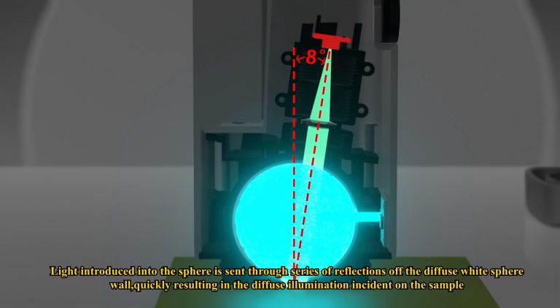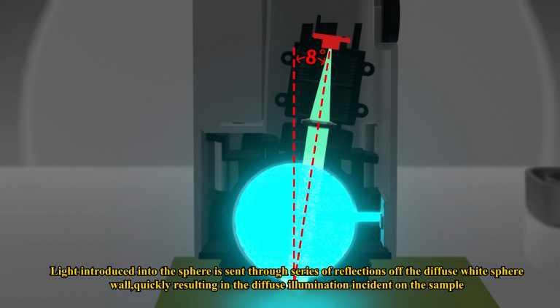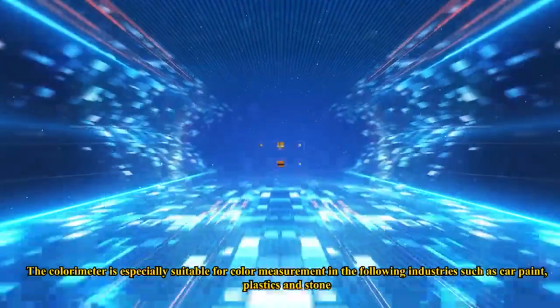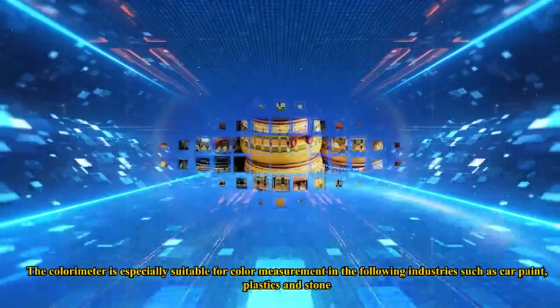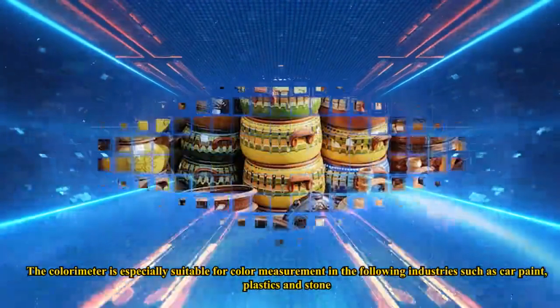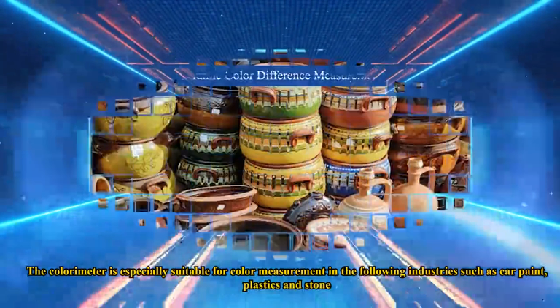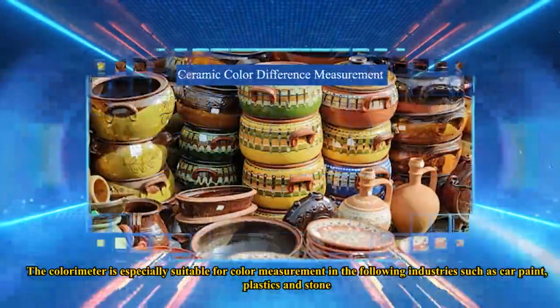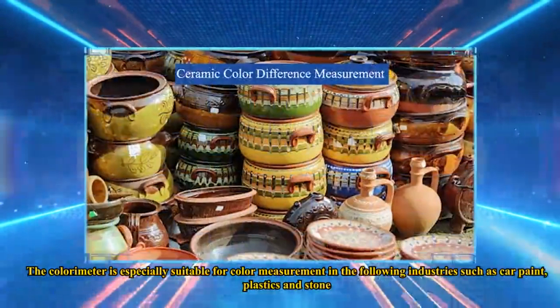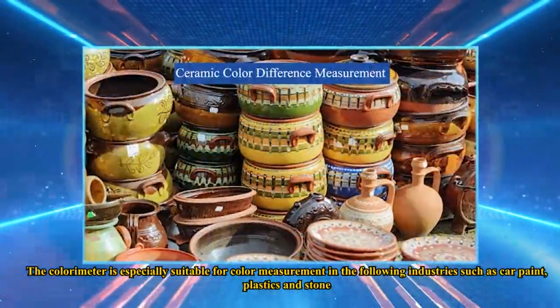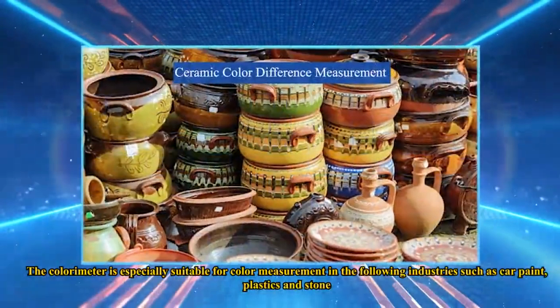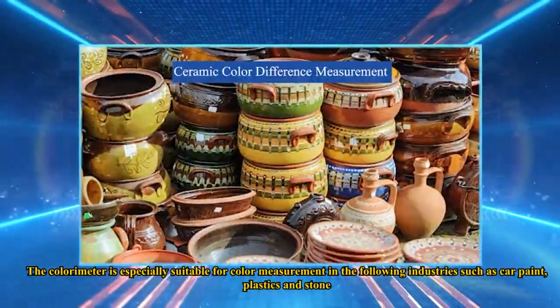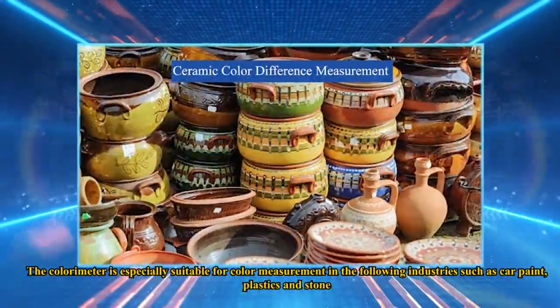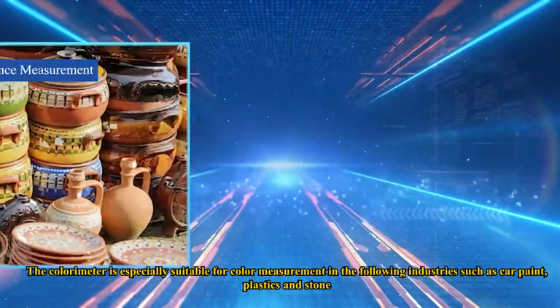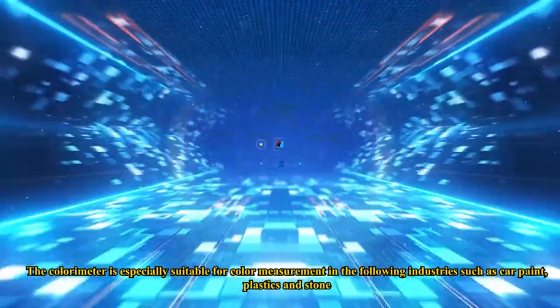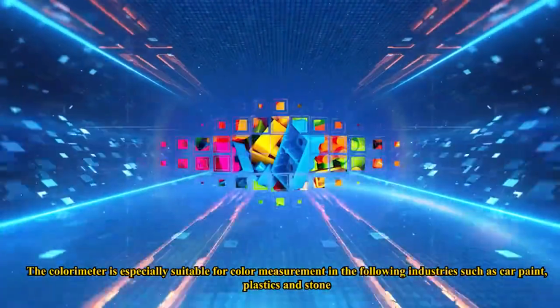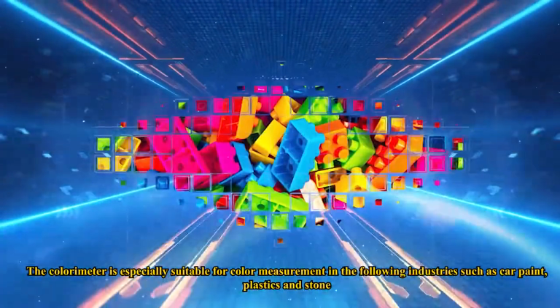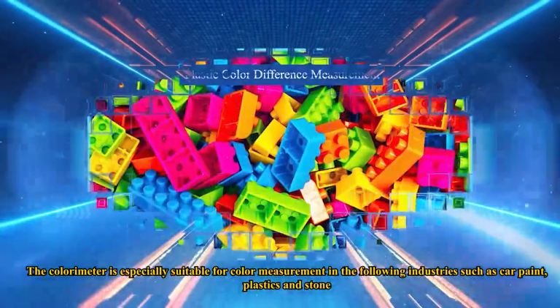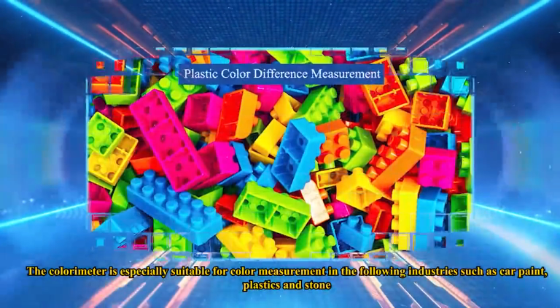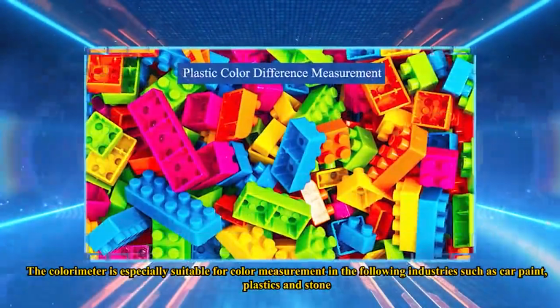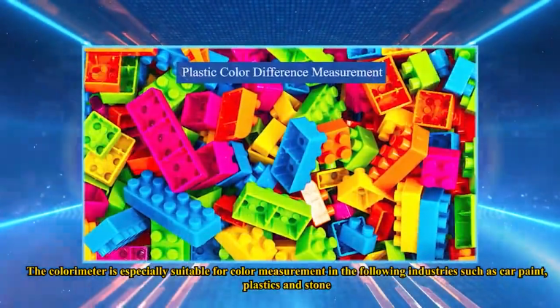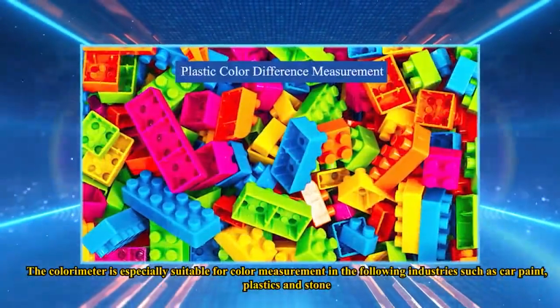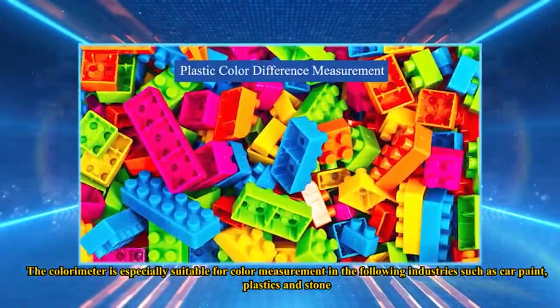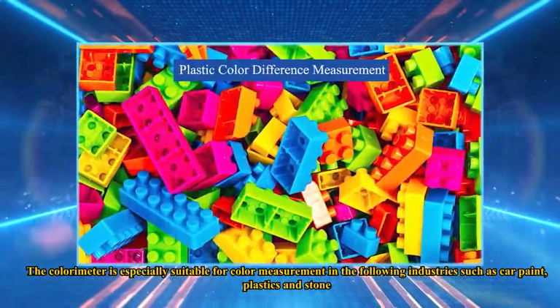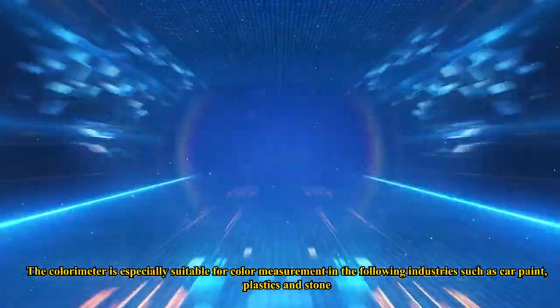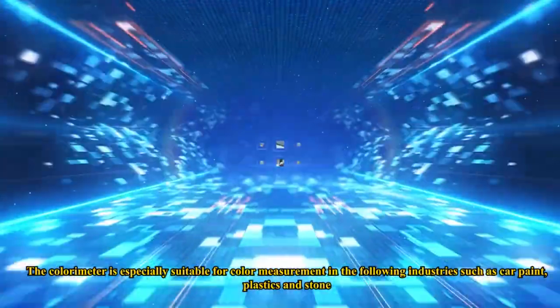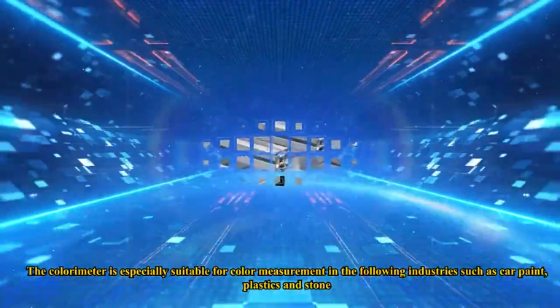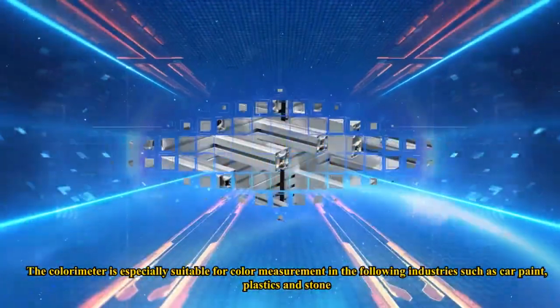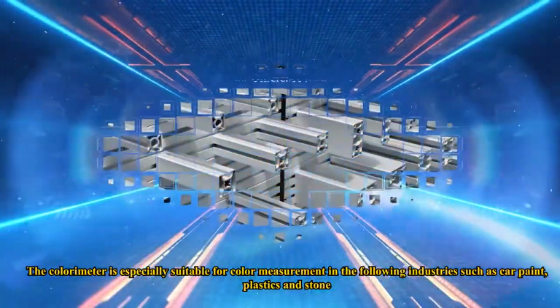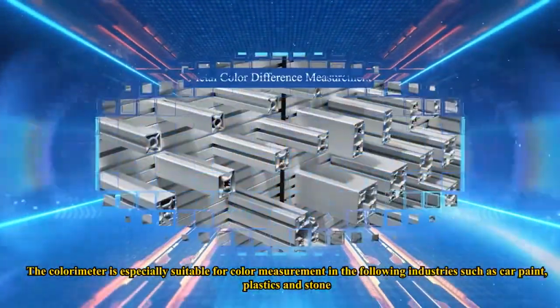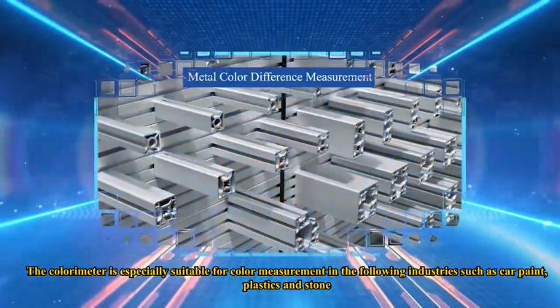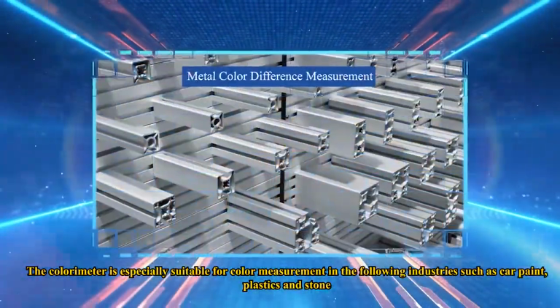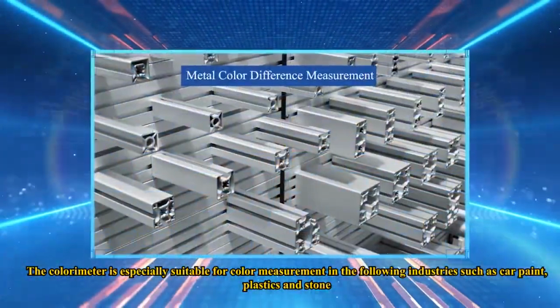The colorimeter is especially suitable for color measurement in the following industries: car paint, plastics, and stone.